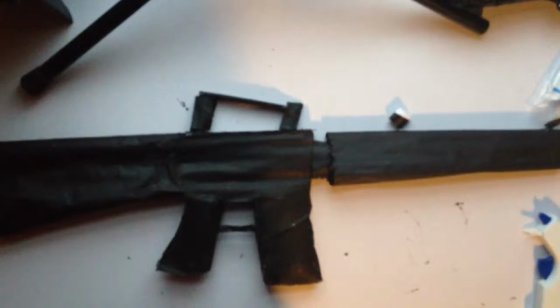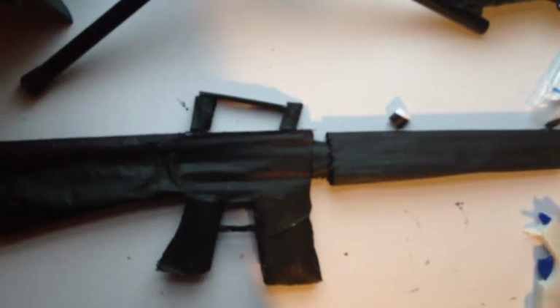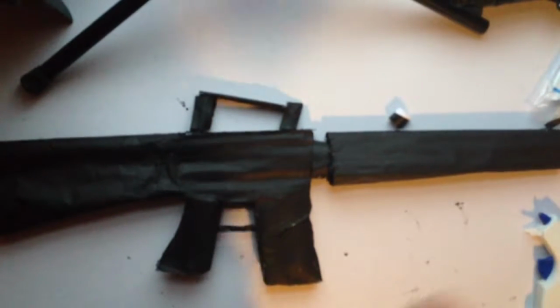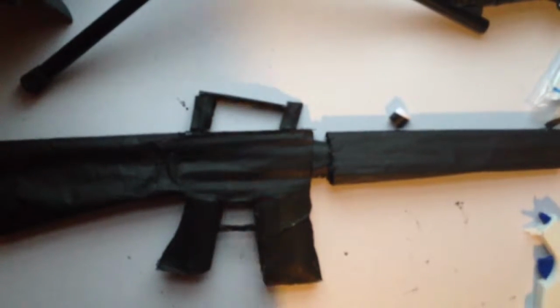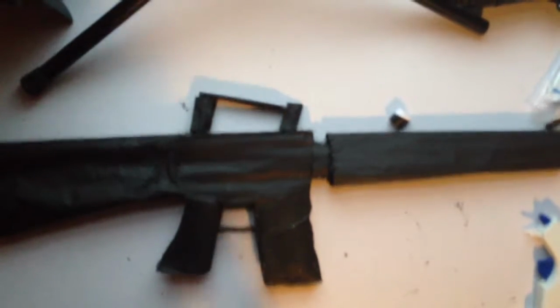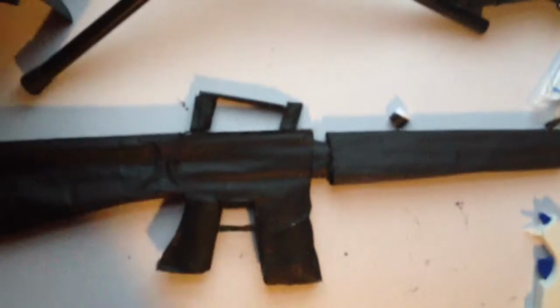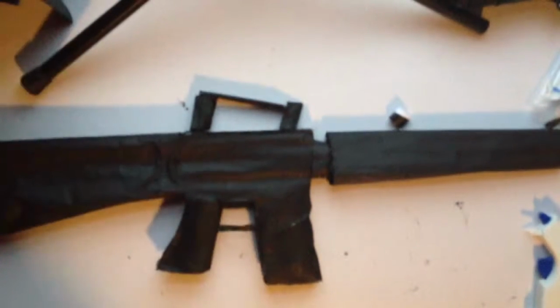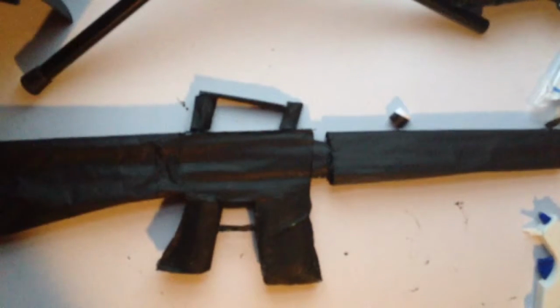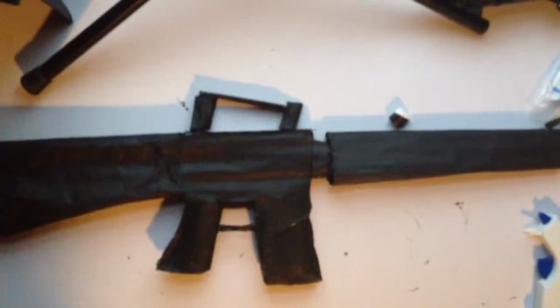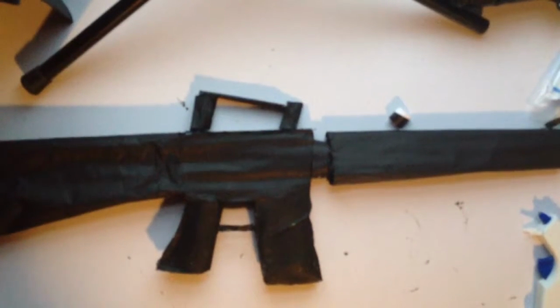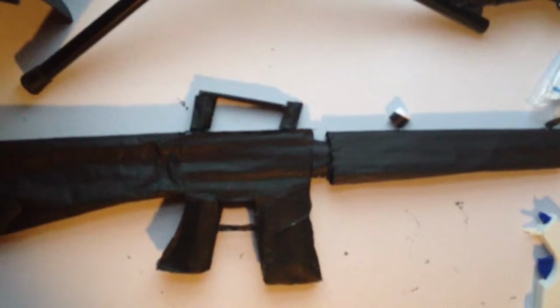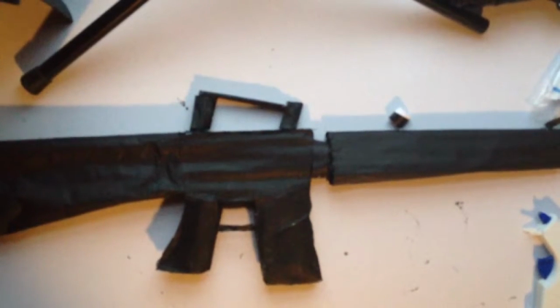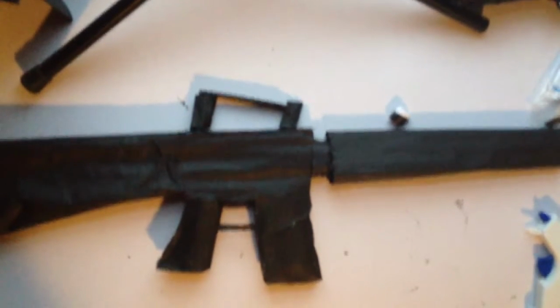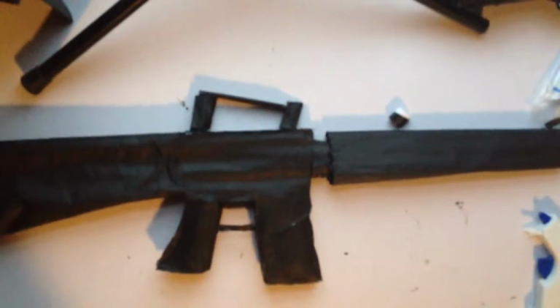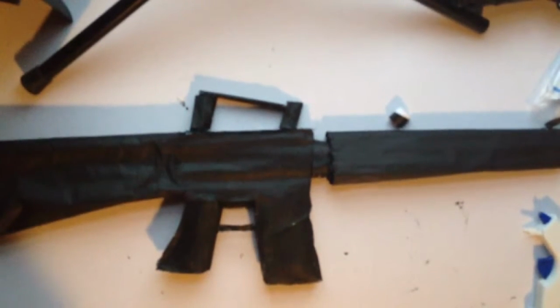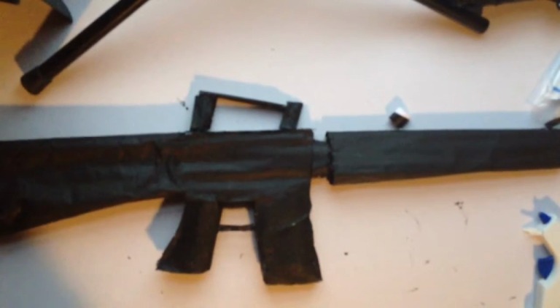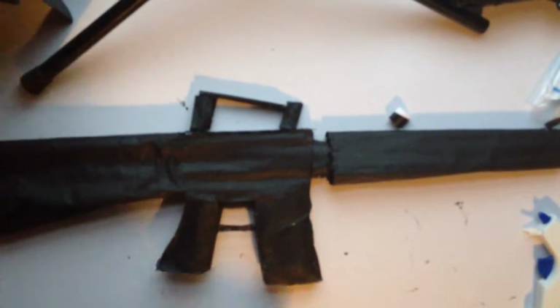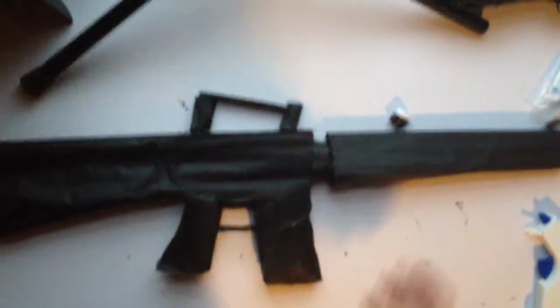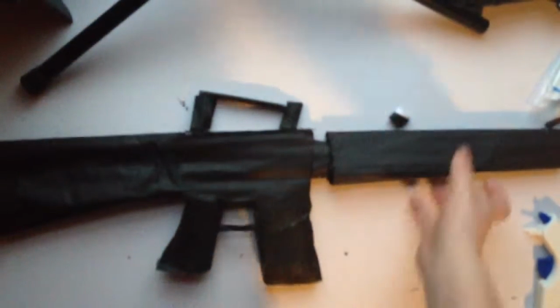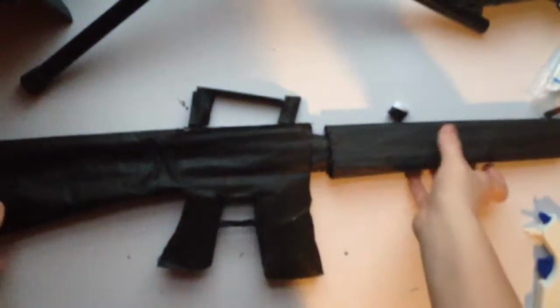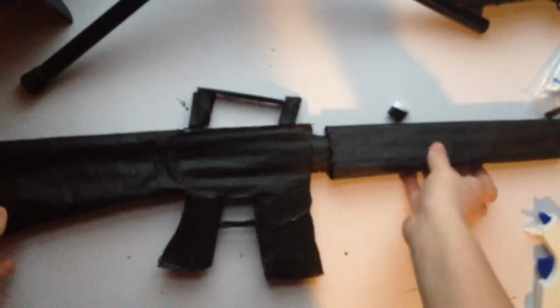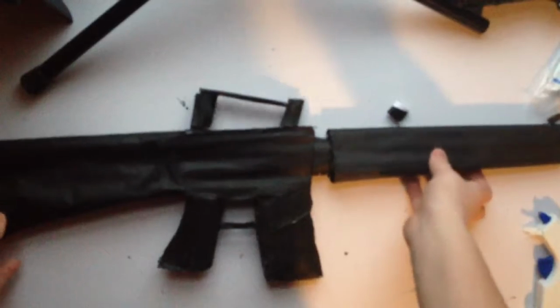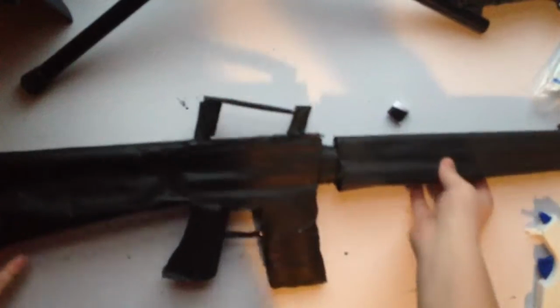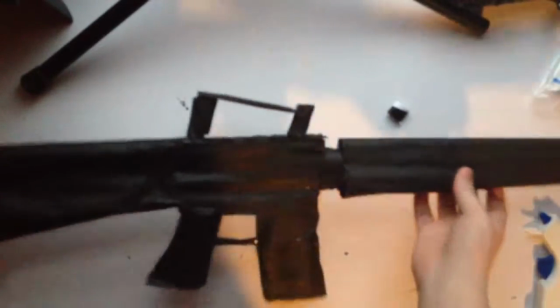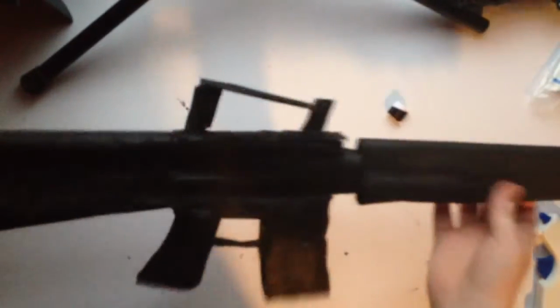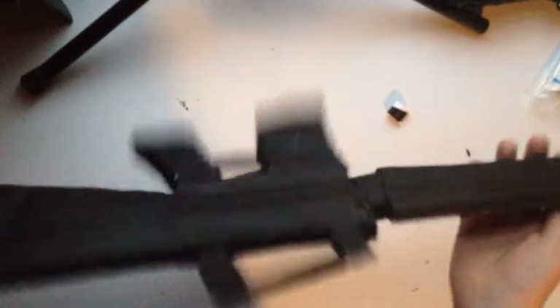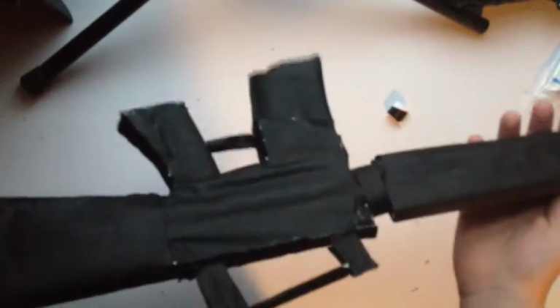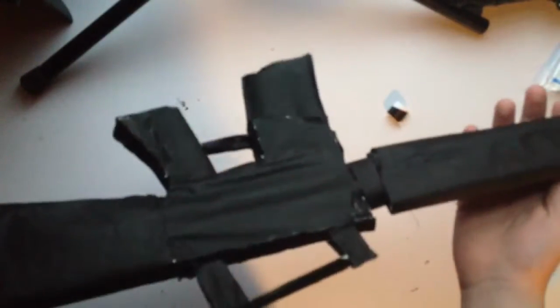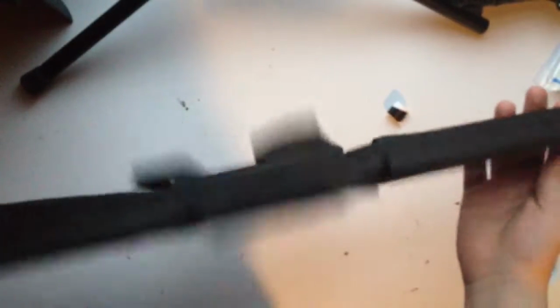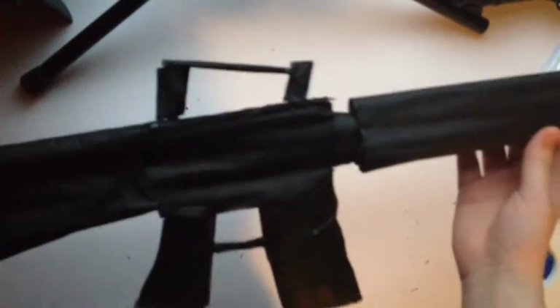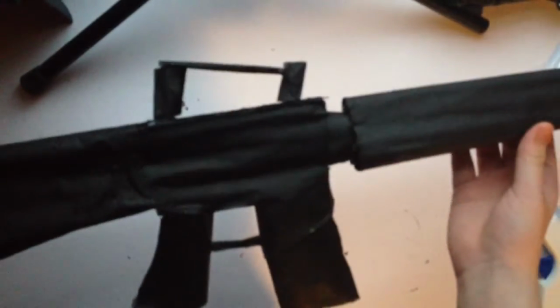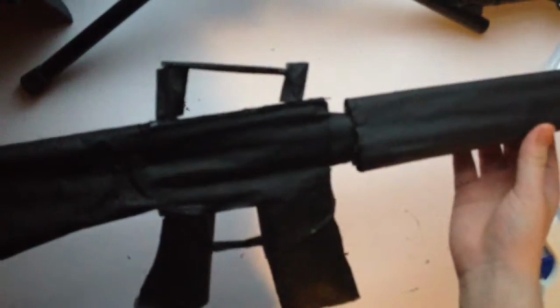All right, hey everyone. Today I'll be telling you how to make the M16A1 assault rifle fully out of black paper.